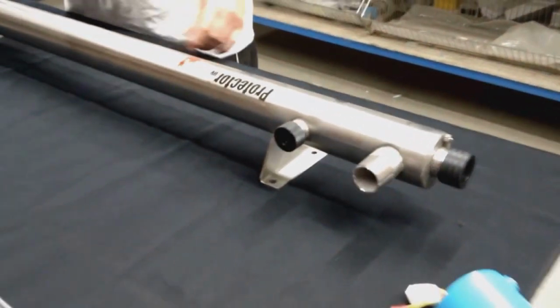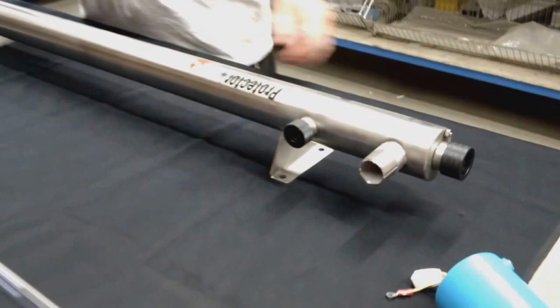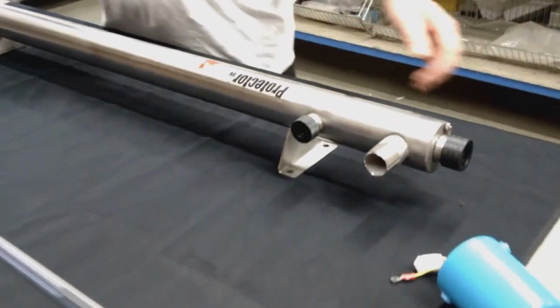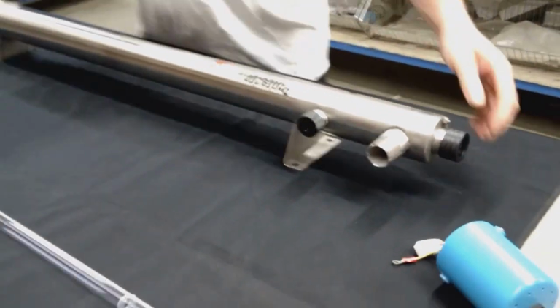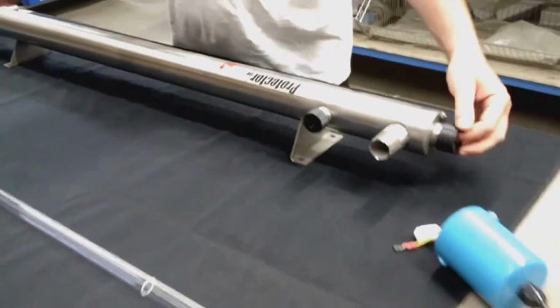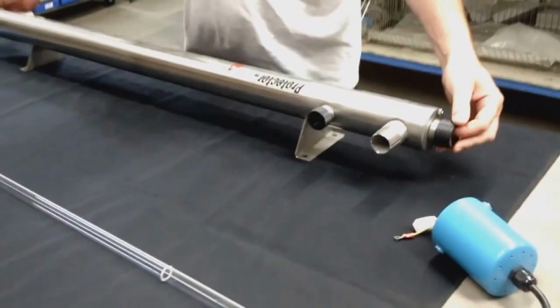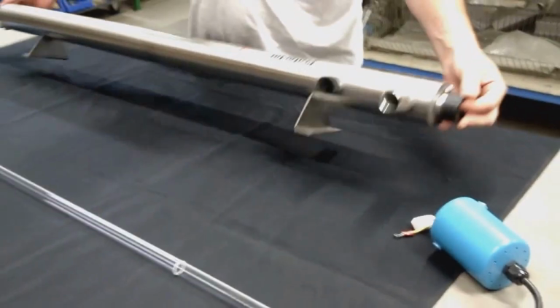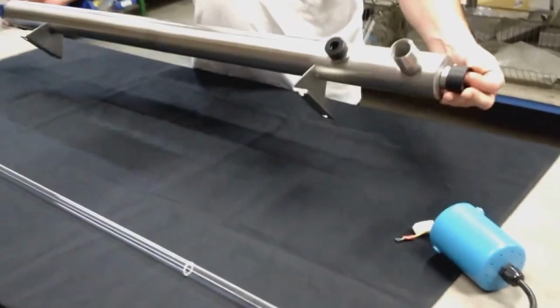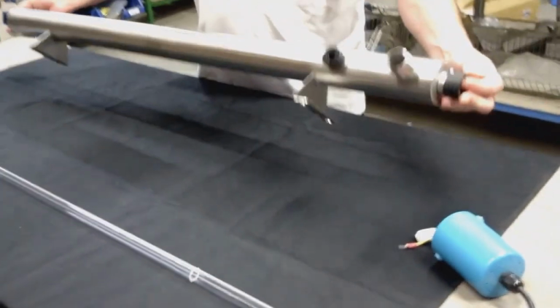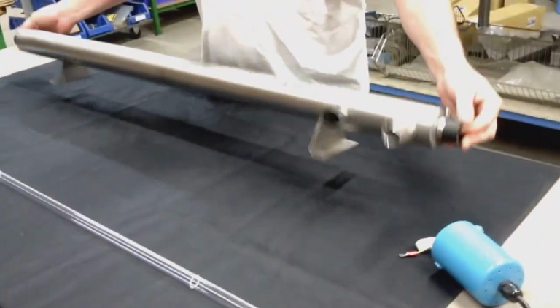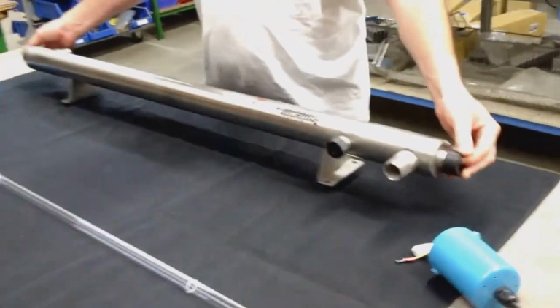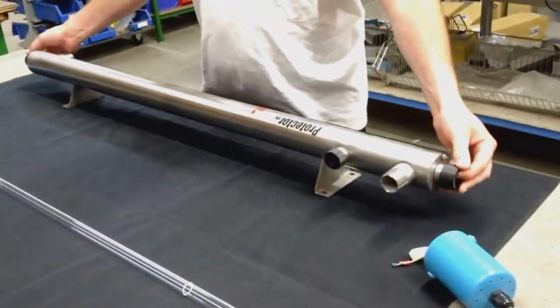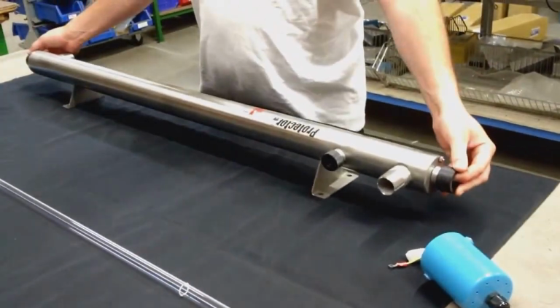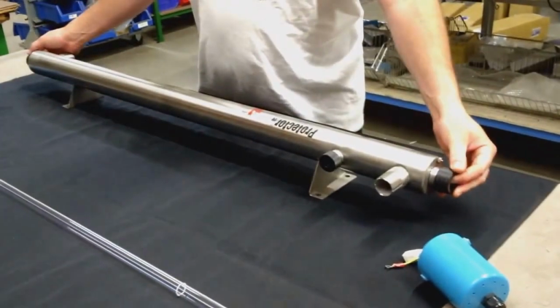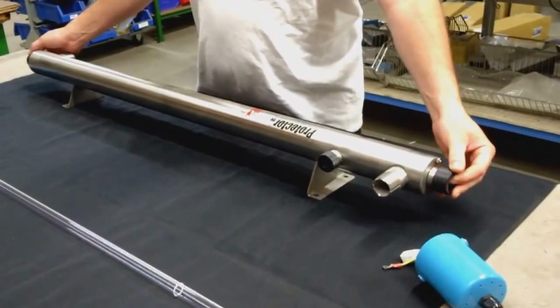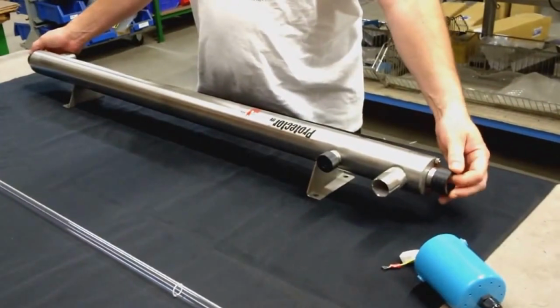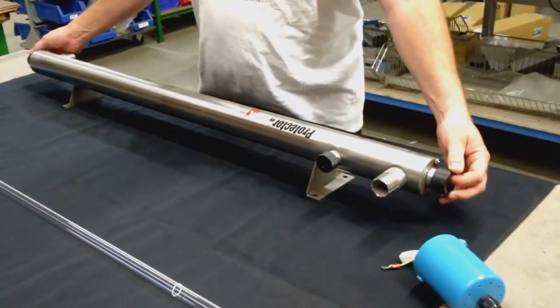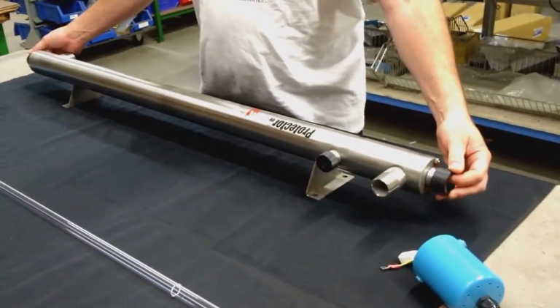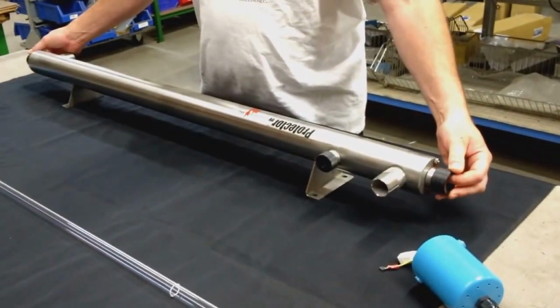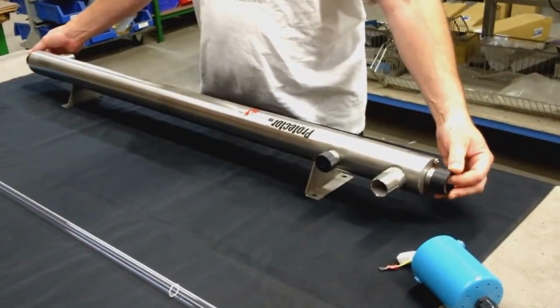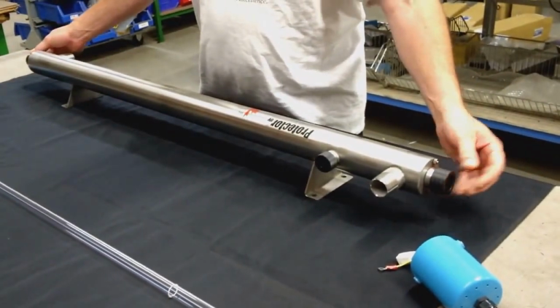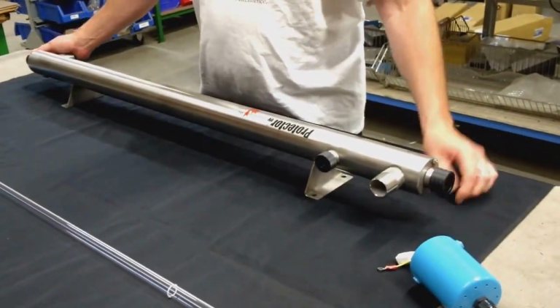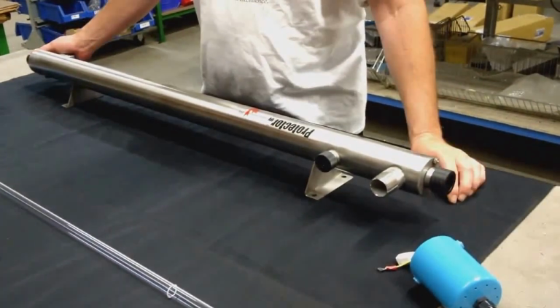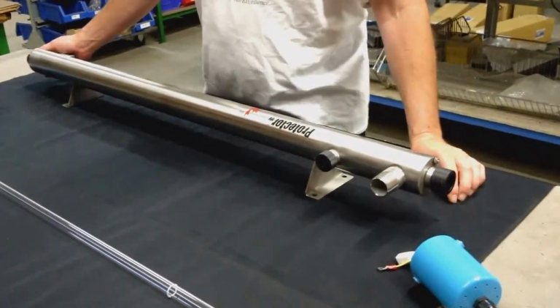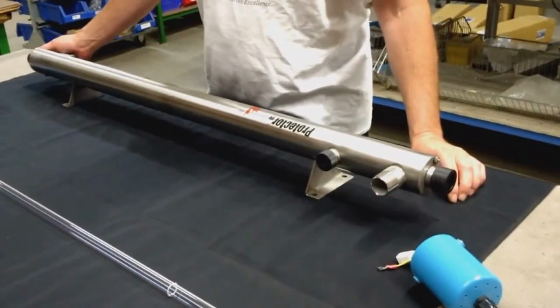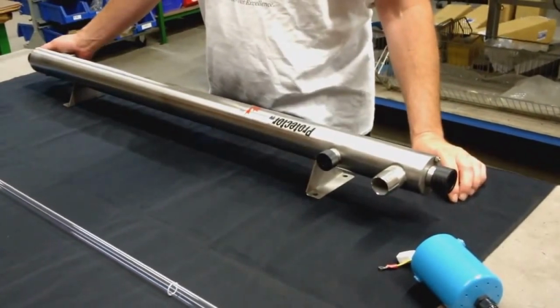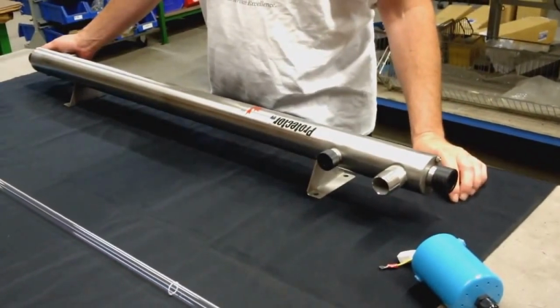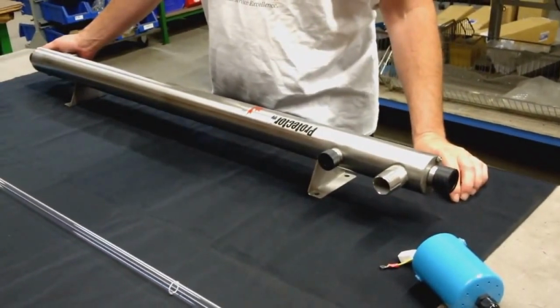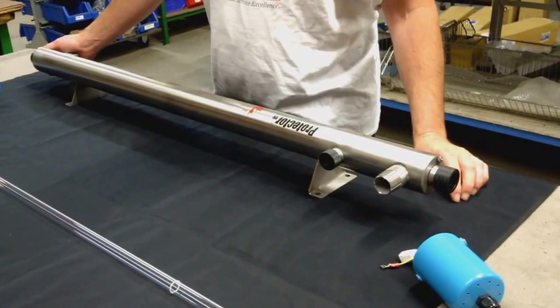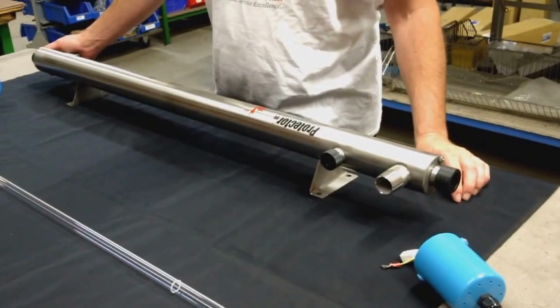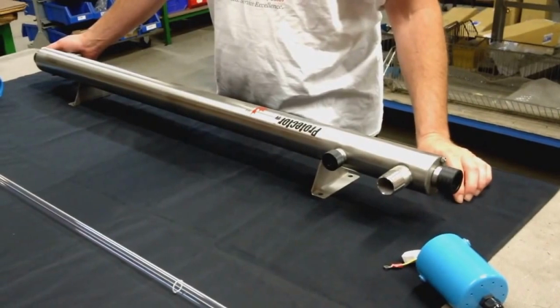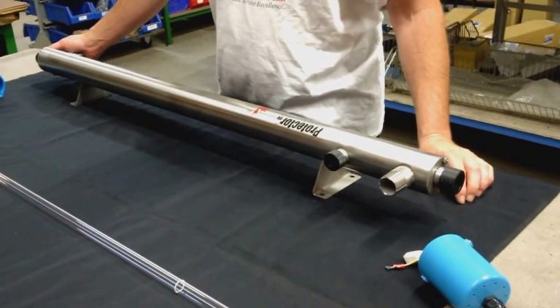You have just installed a sleeve into a UV-5000 unit. Hand tight.